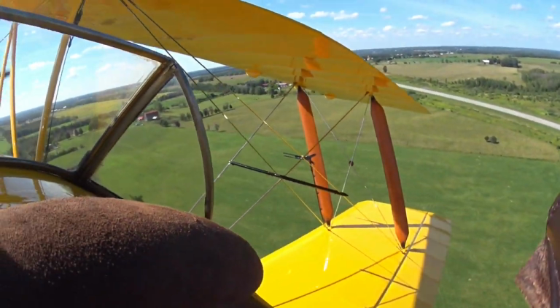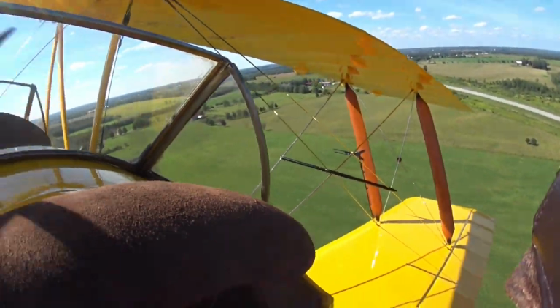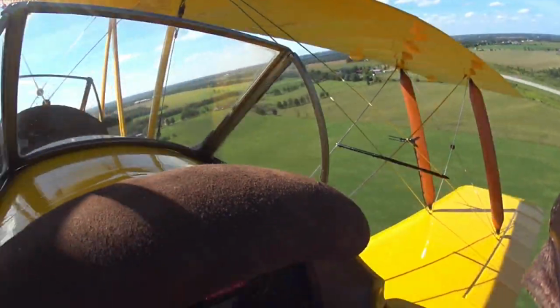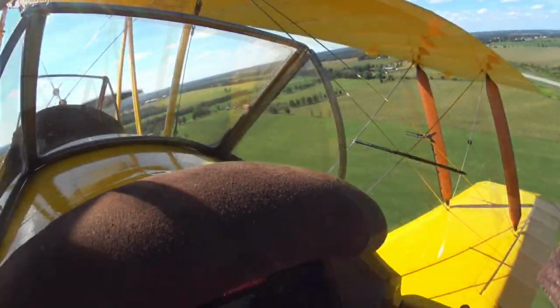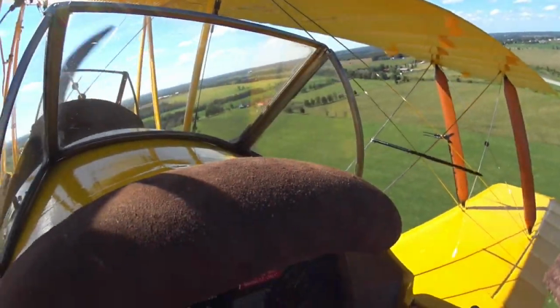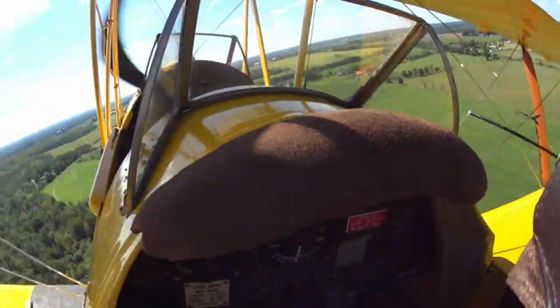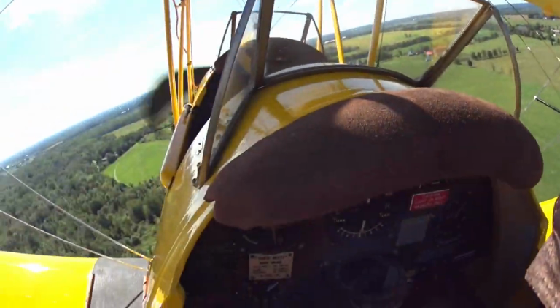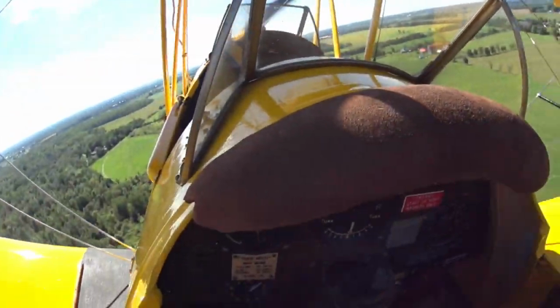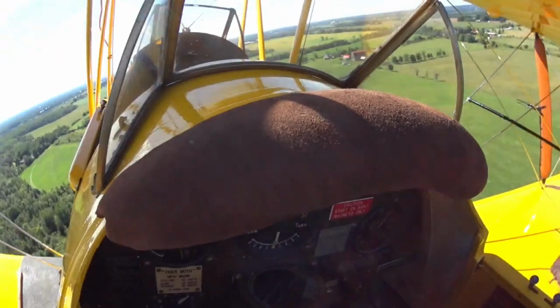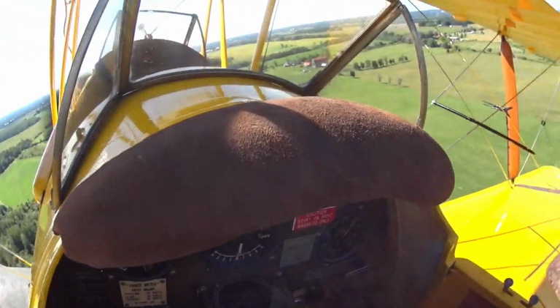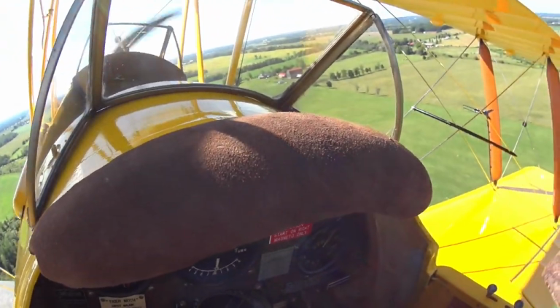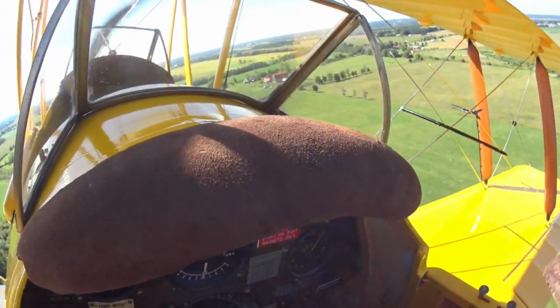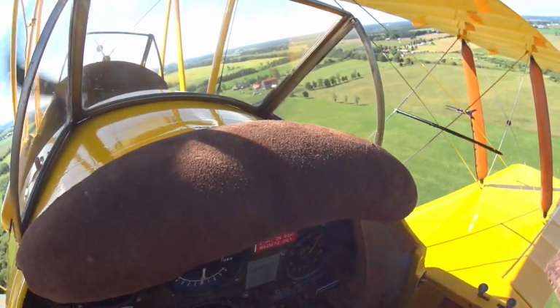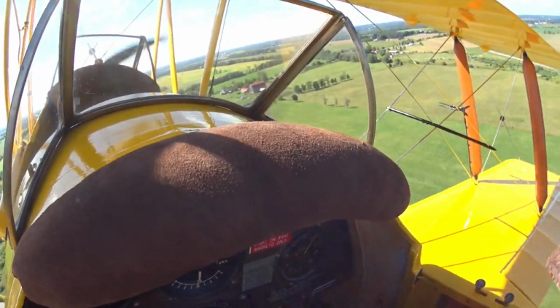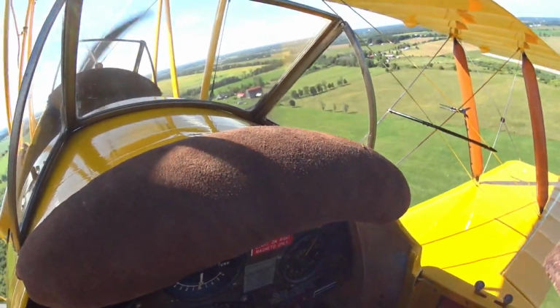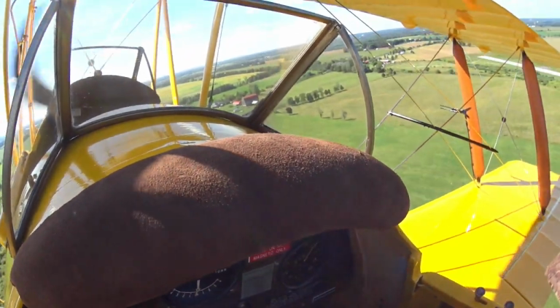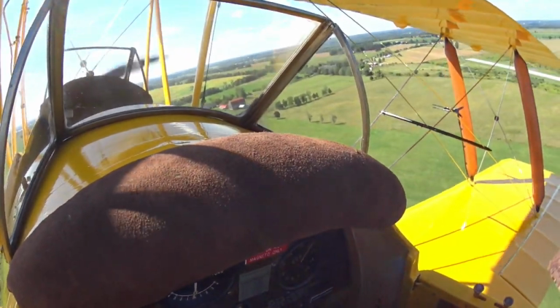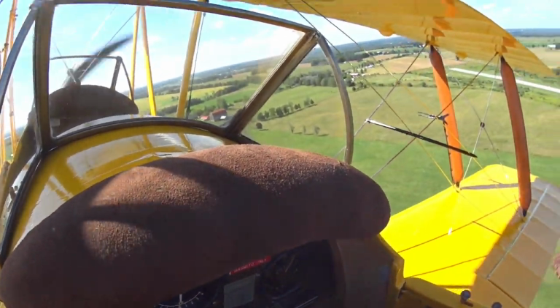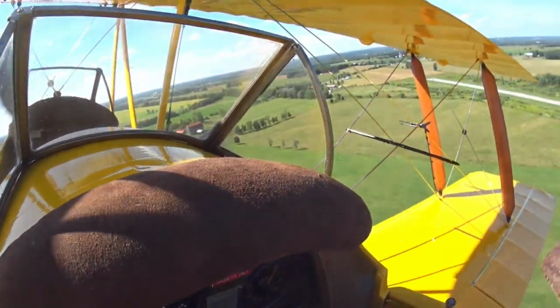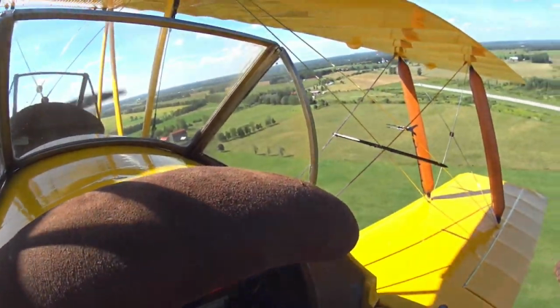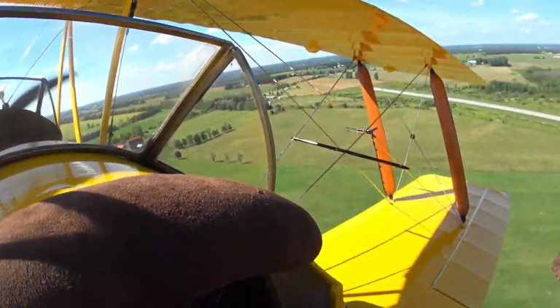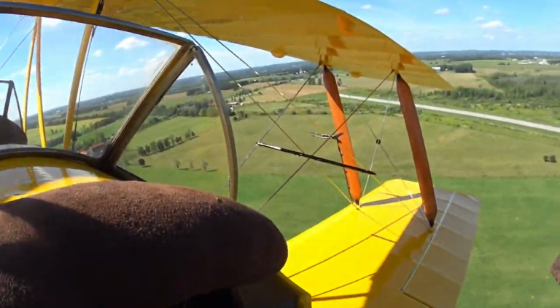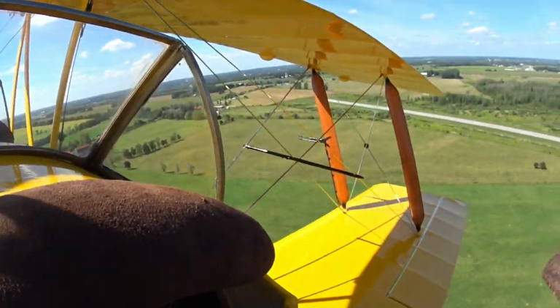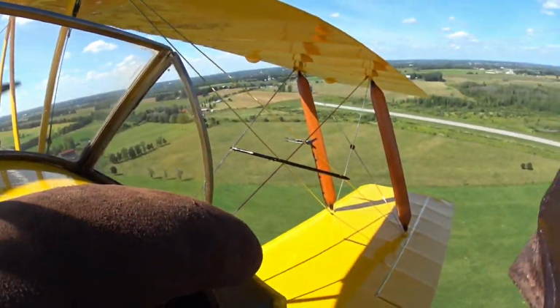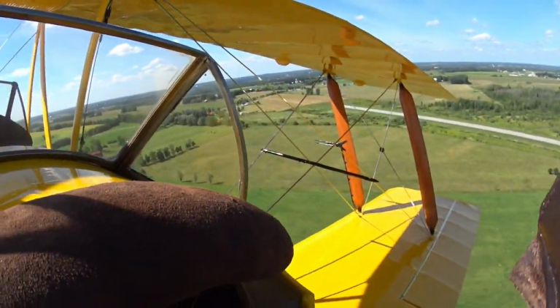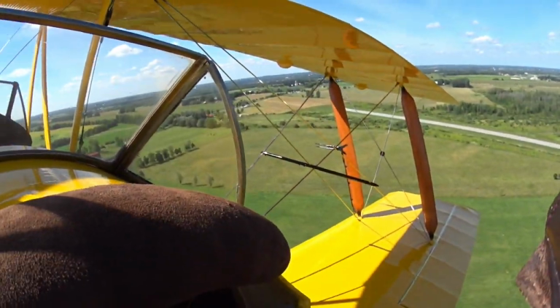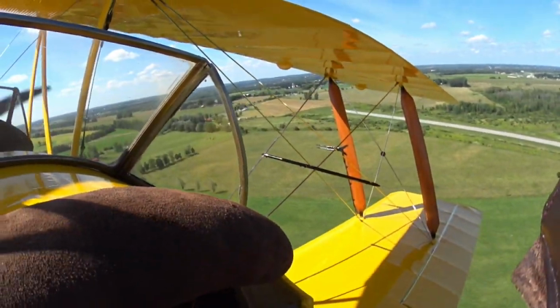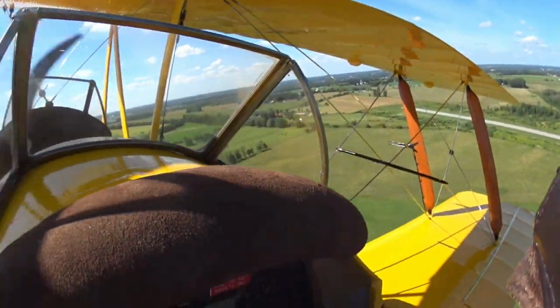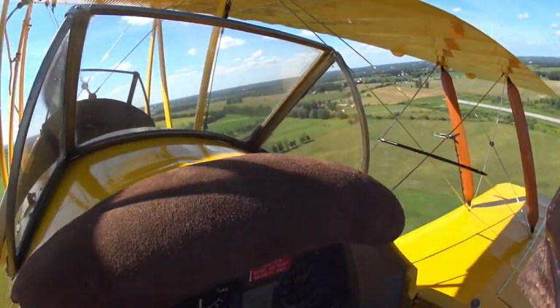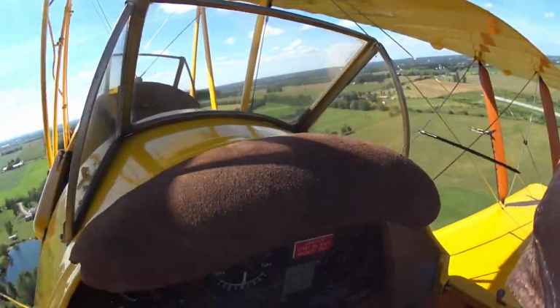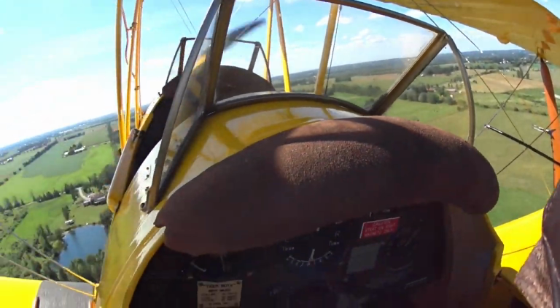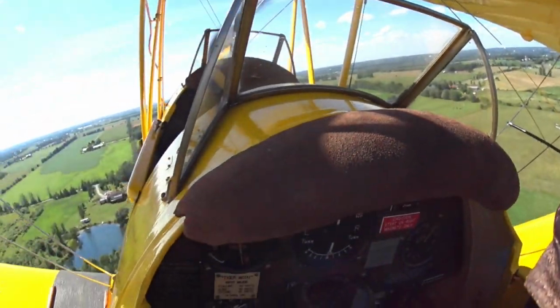I turned crosswind early after this takeoff — that's to avoid a forest in case the engine quits.